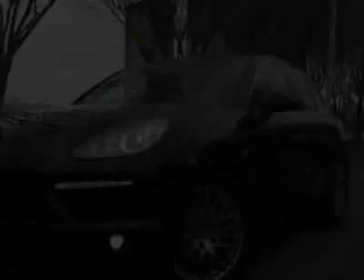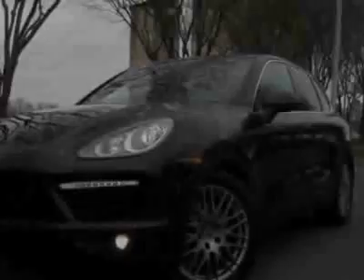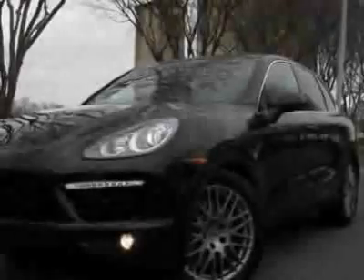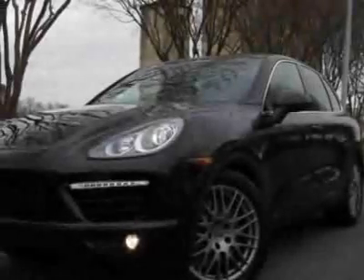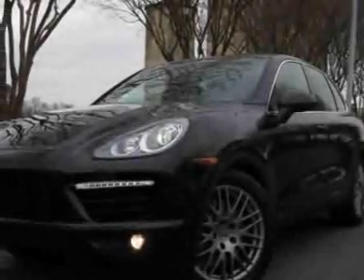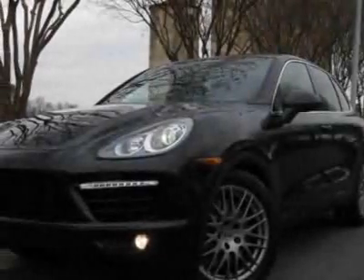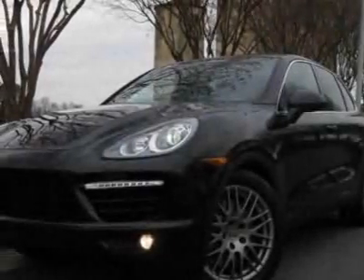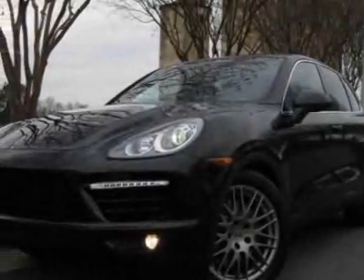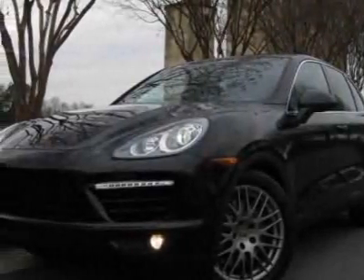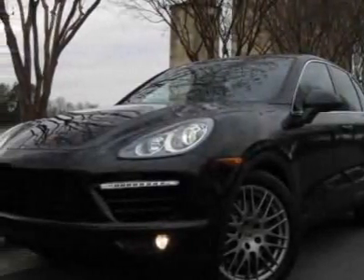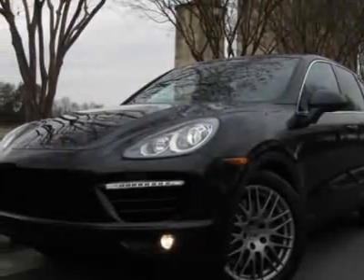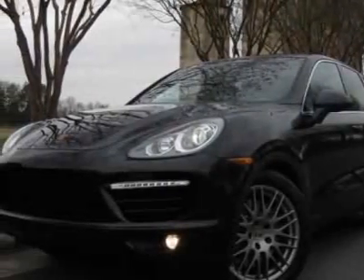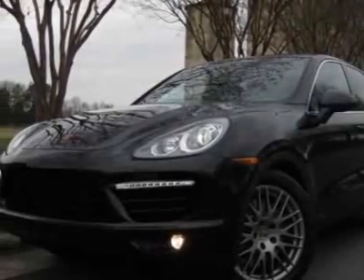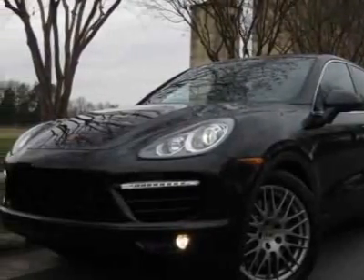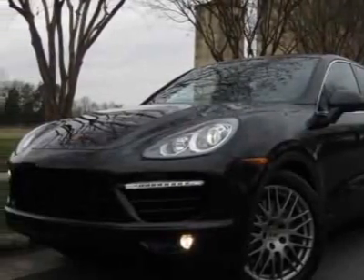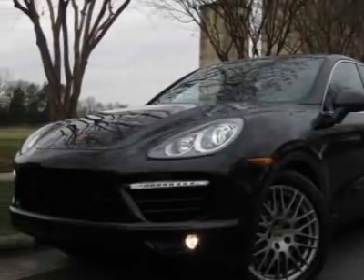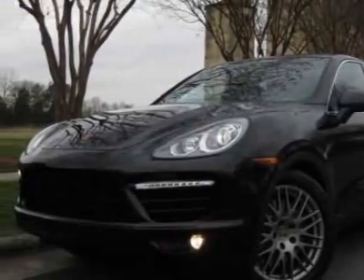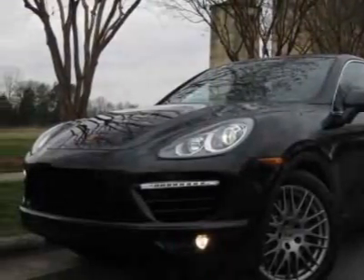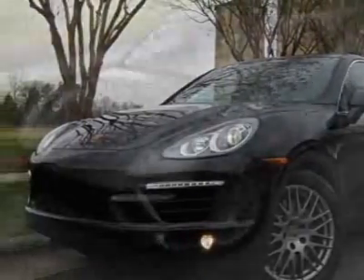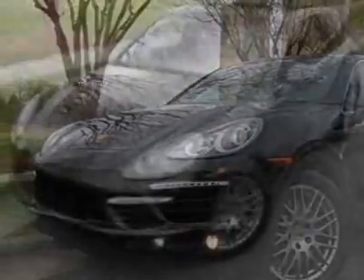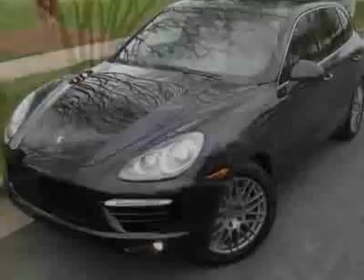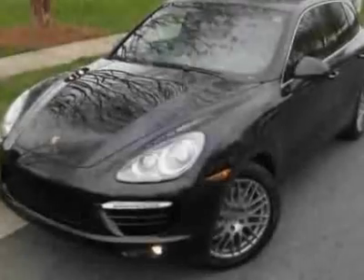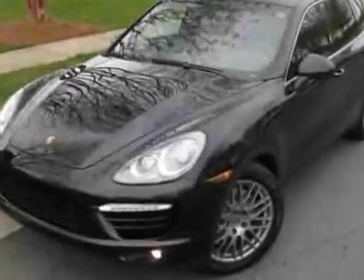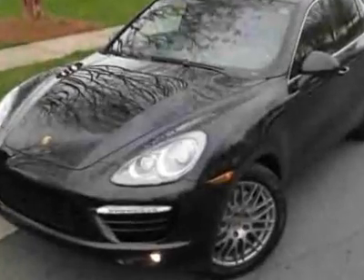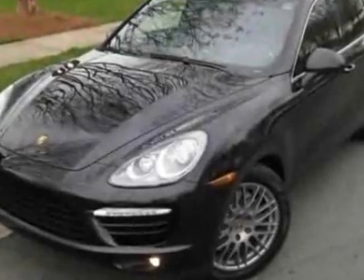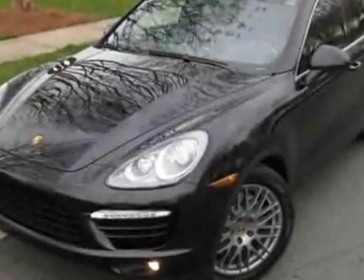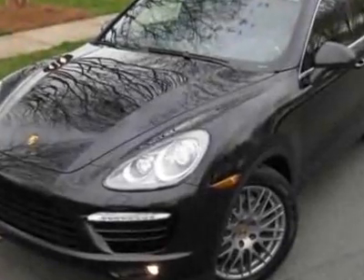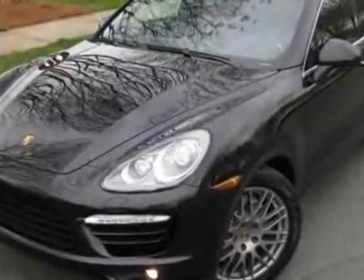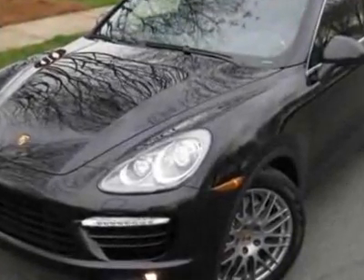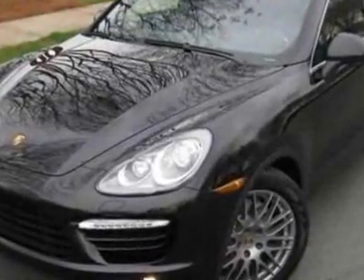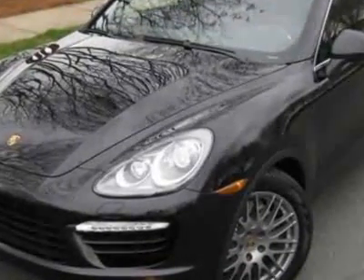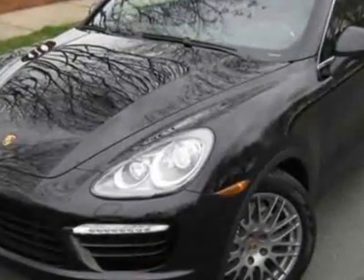Check out this new 2012 Porsche Cayenne. For your protection, this vehicle has a full factory warranty.